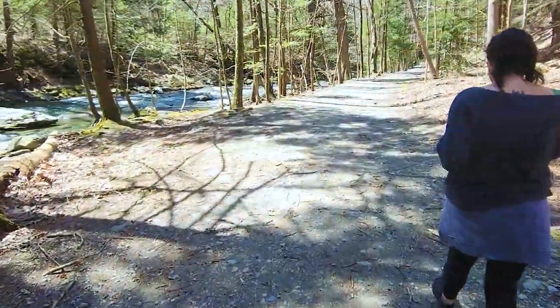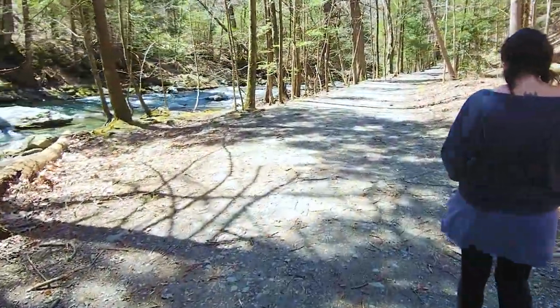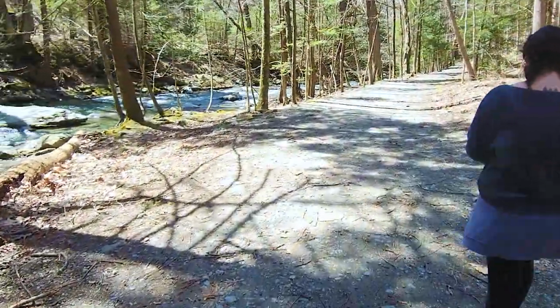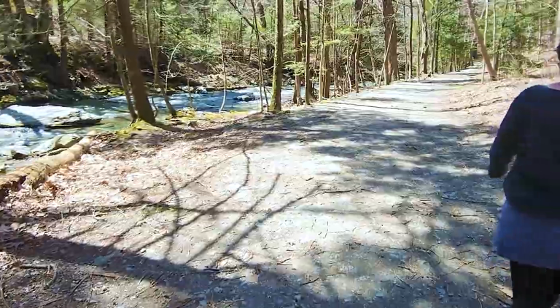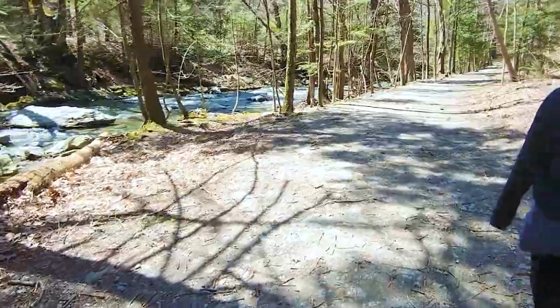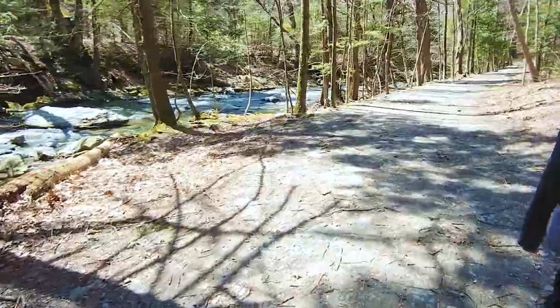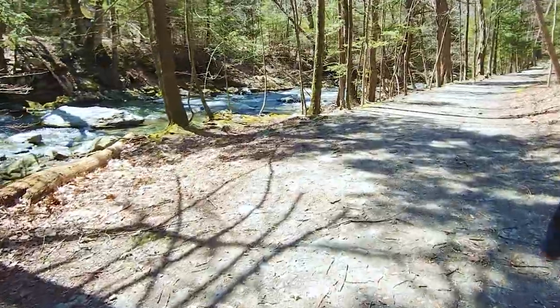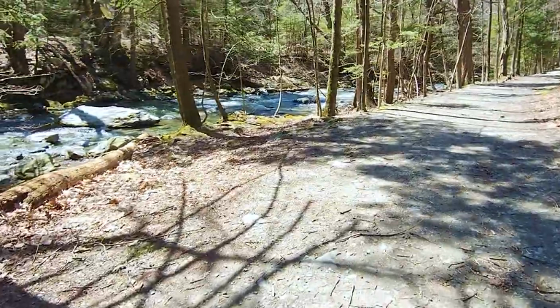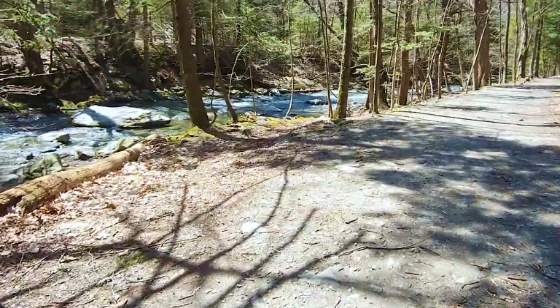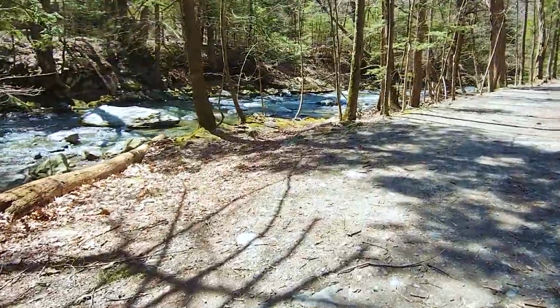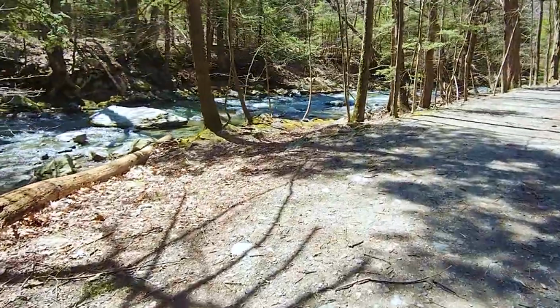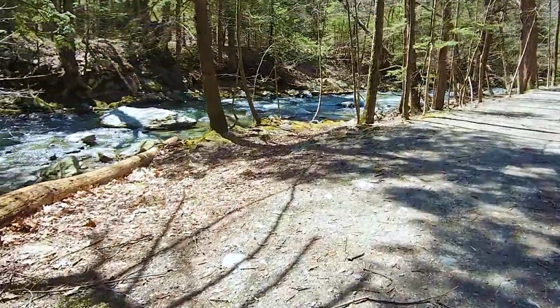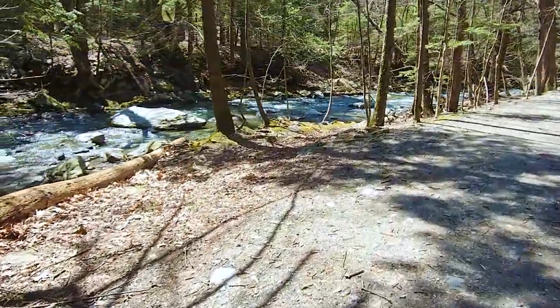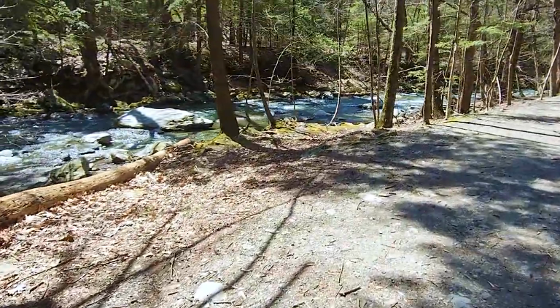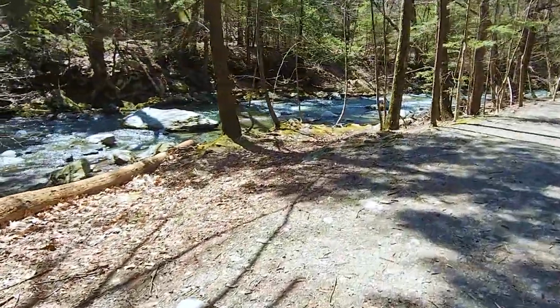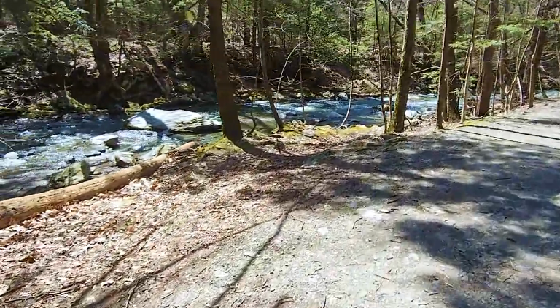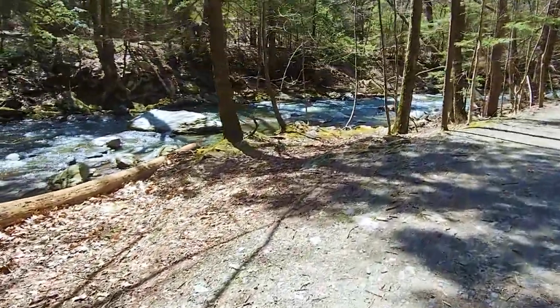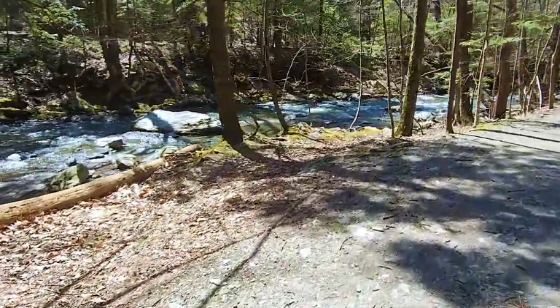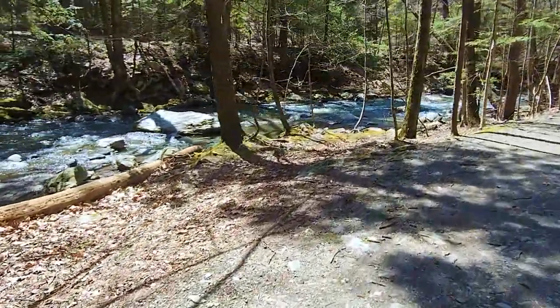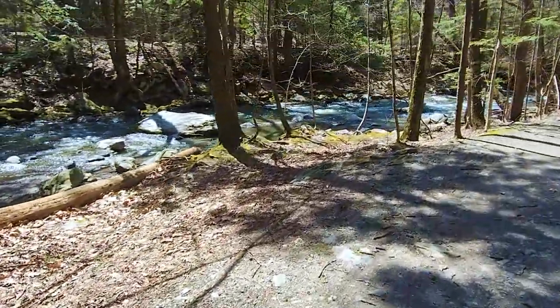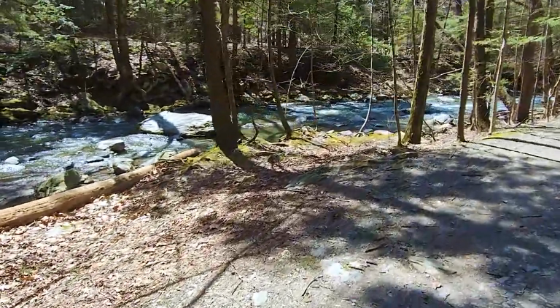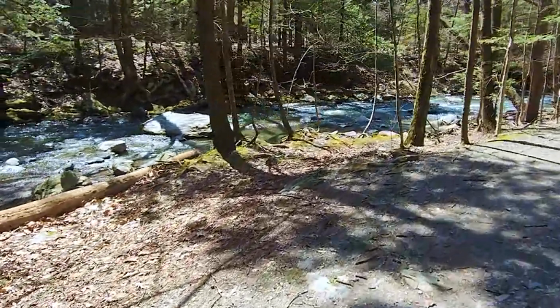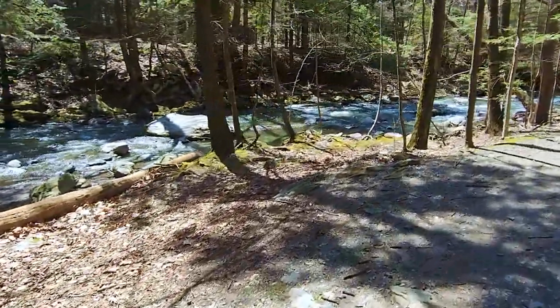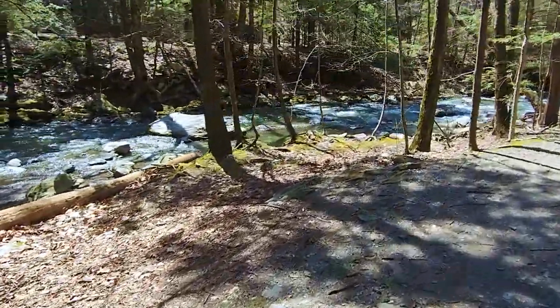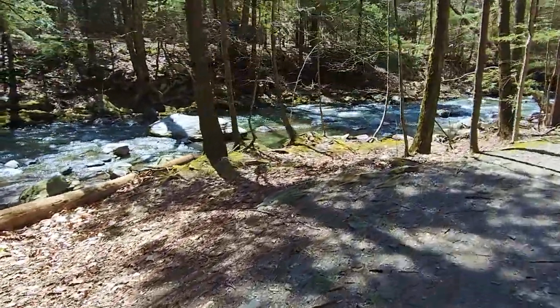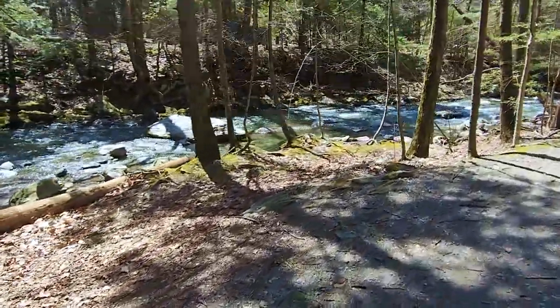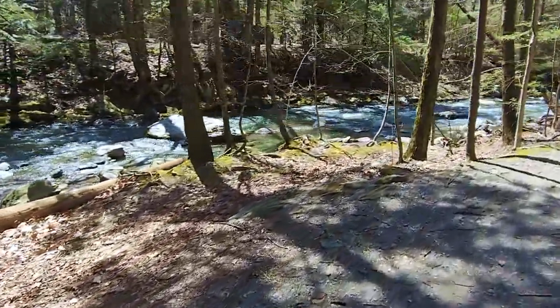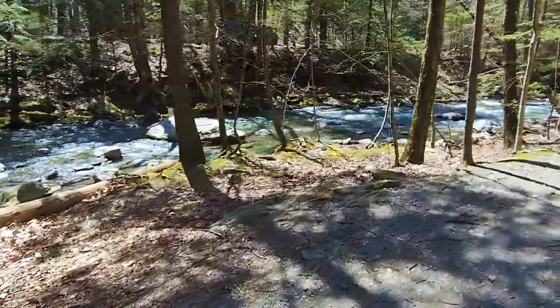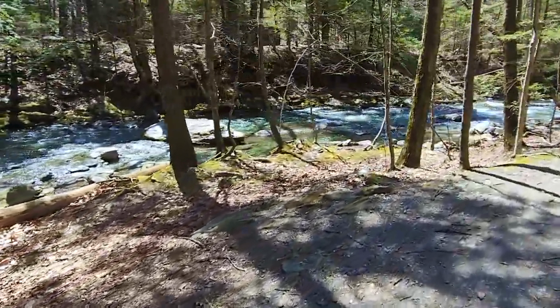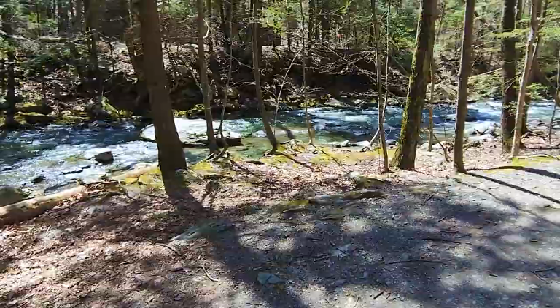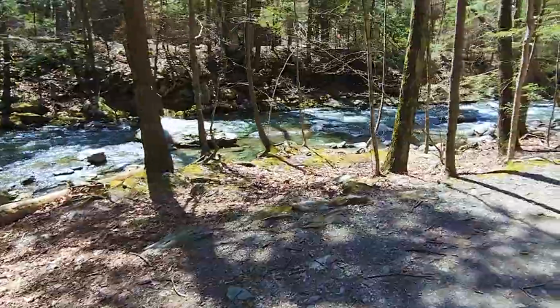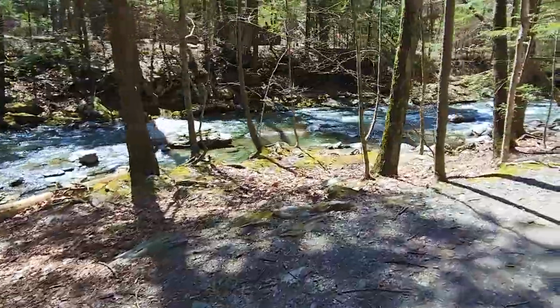Once we got to Bash Bish Falls, there was a quick and easy 15-minute hike to the falls, which were well worth the stop.